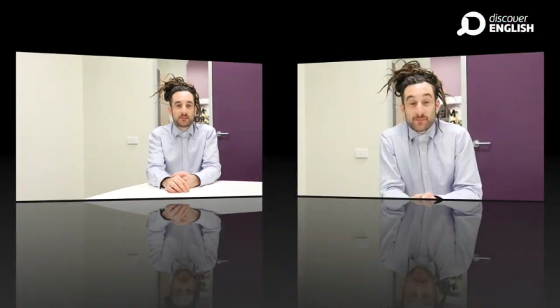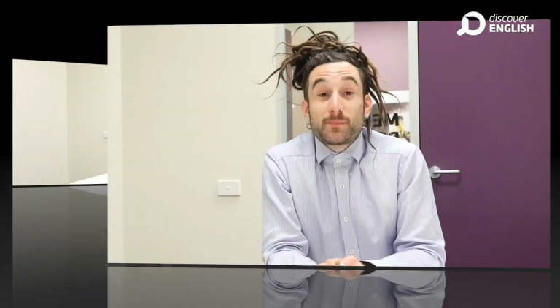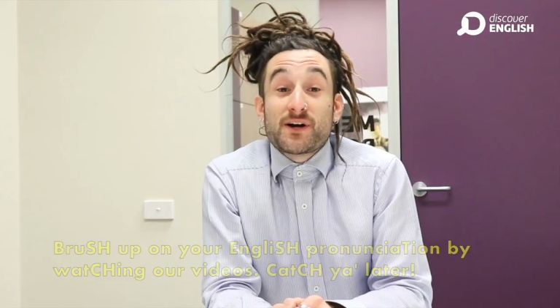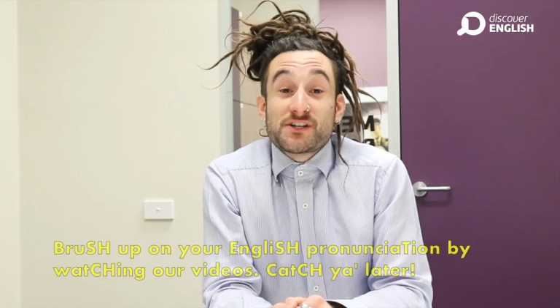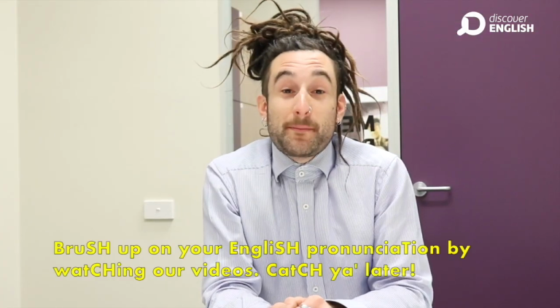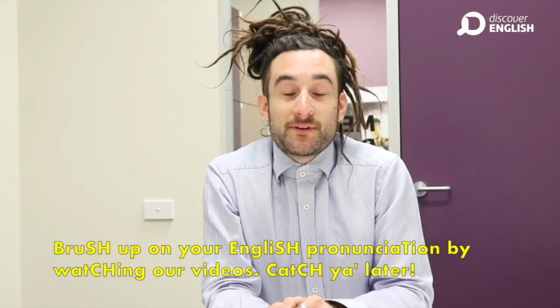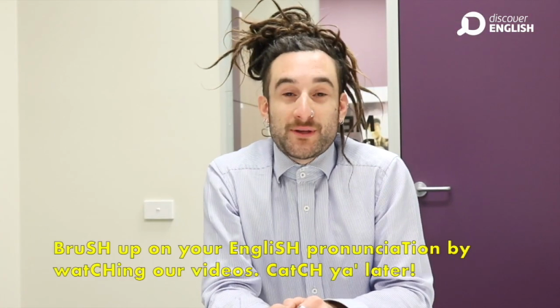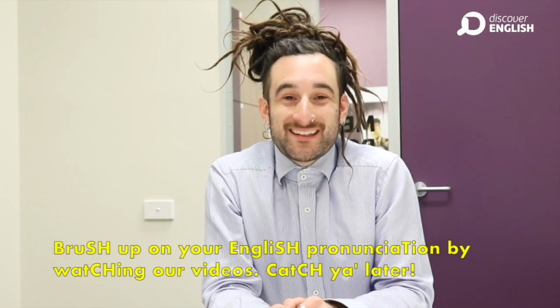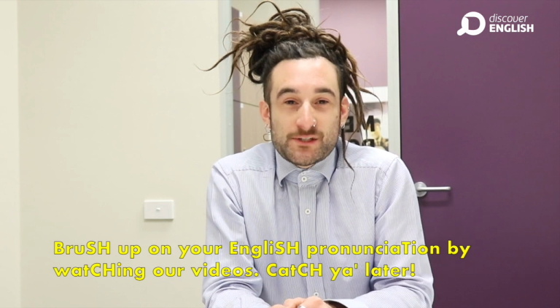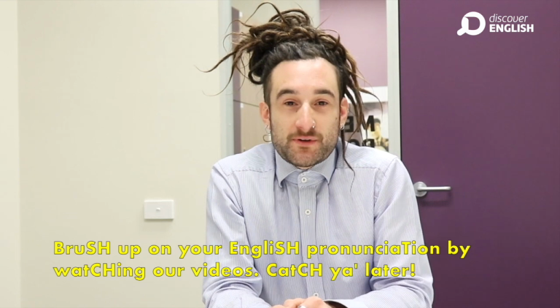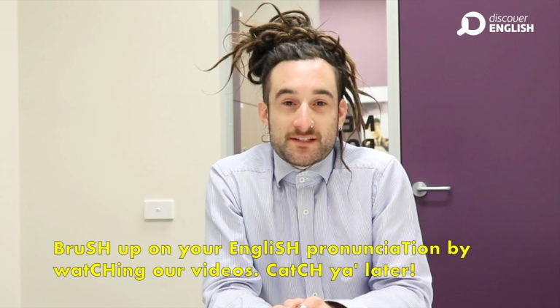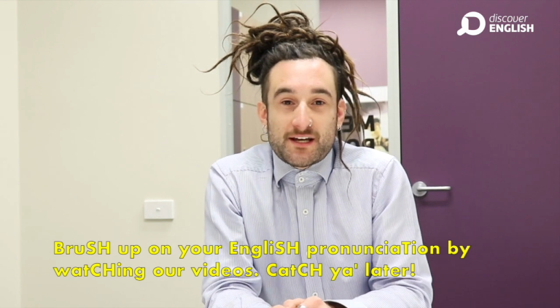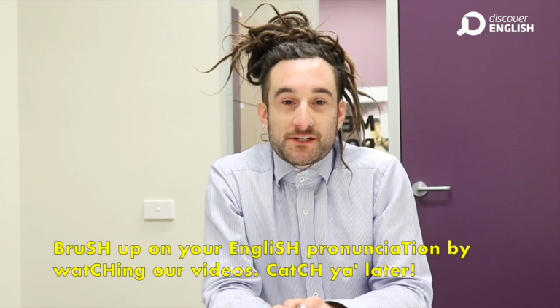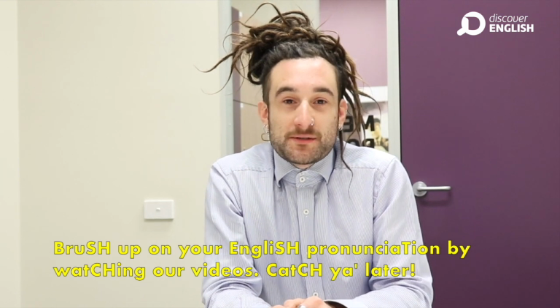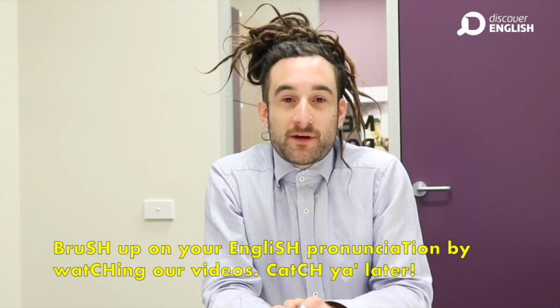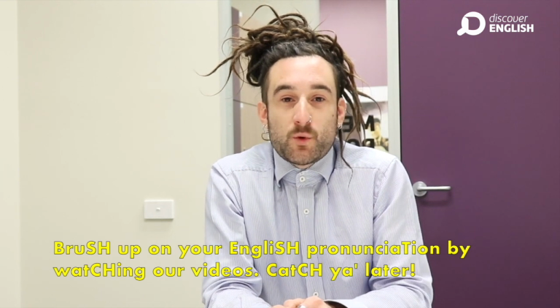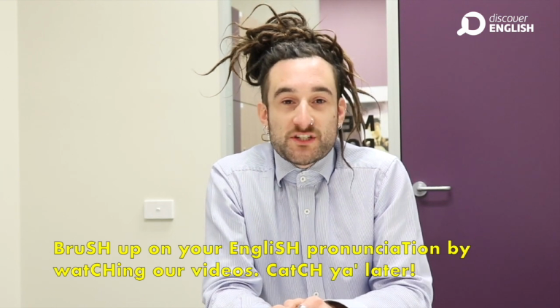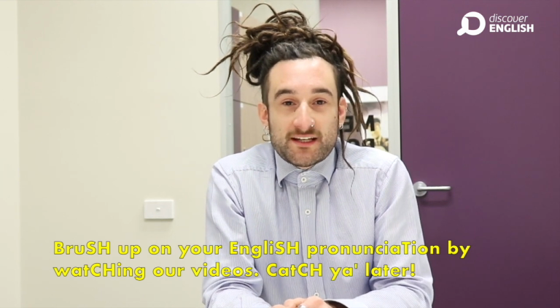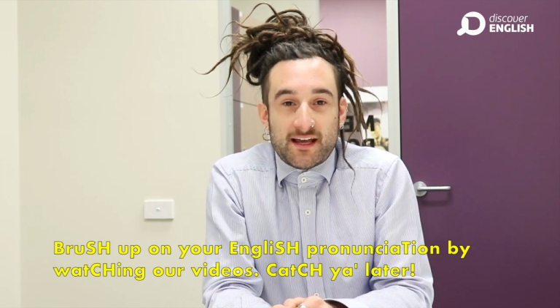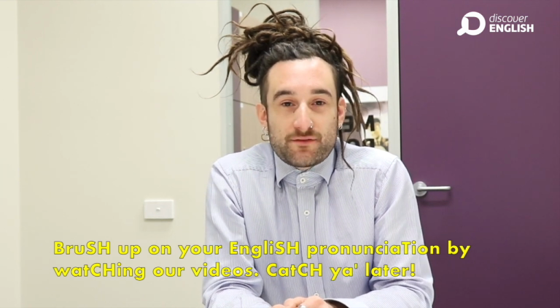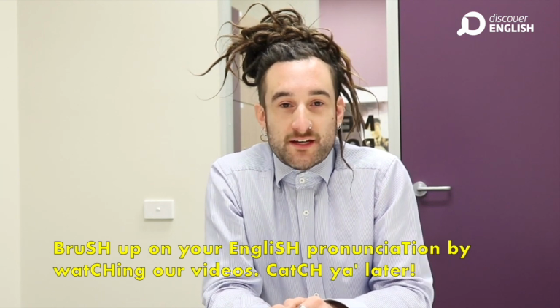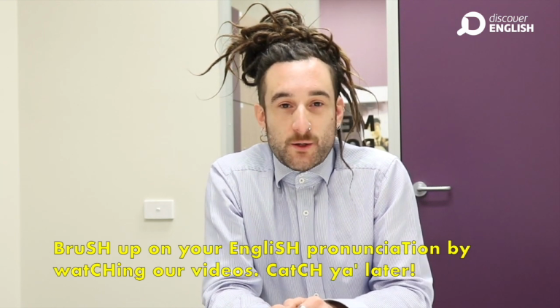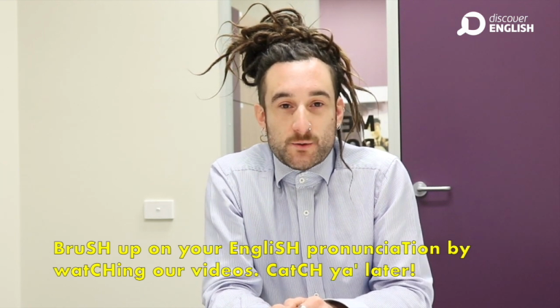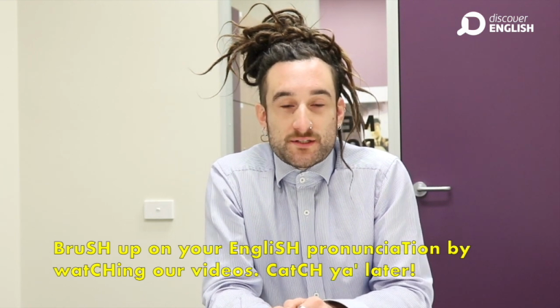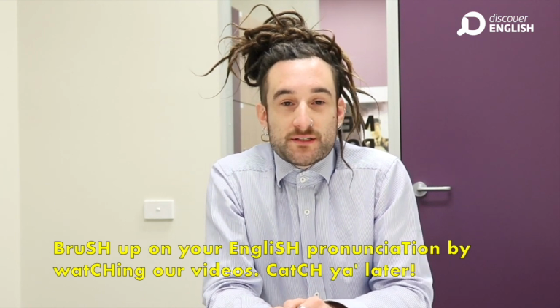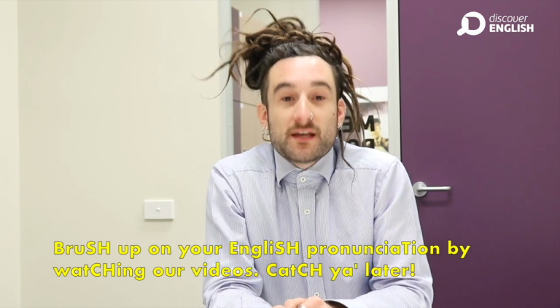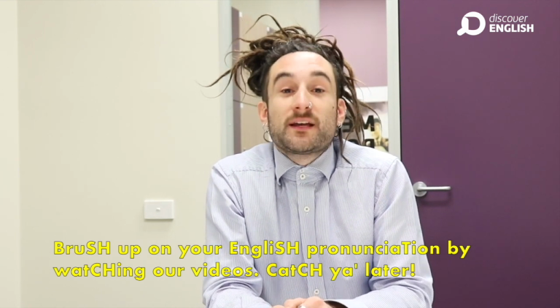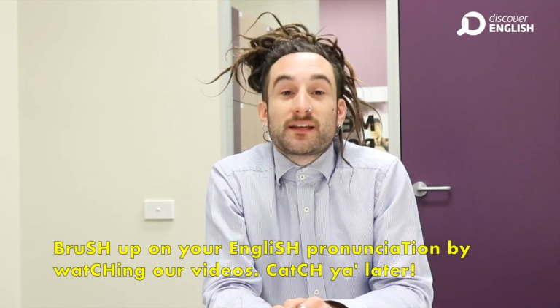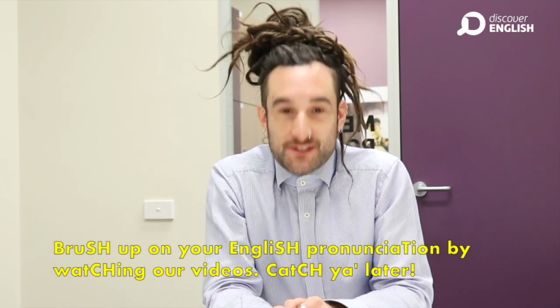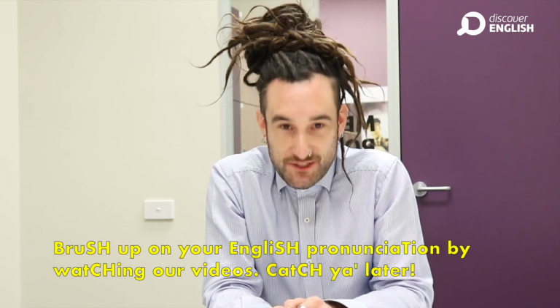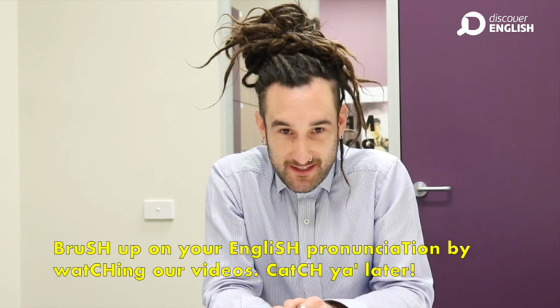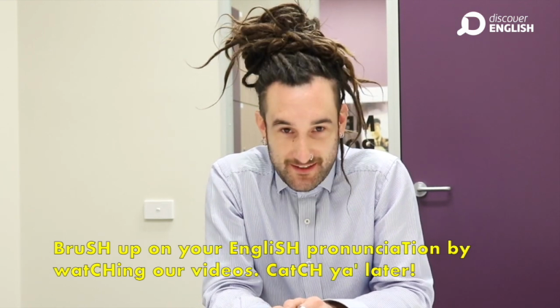Brush up on your English pronunciation by watching our videos. Catch you later.